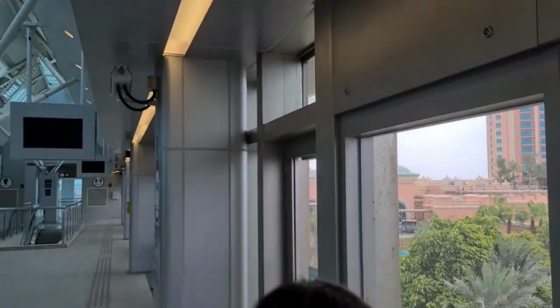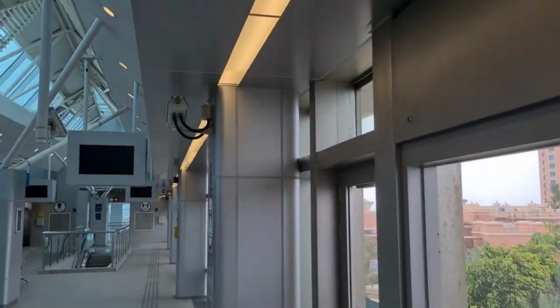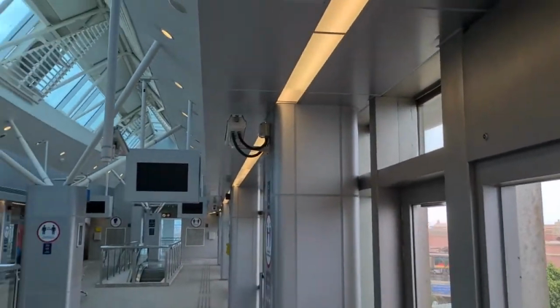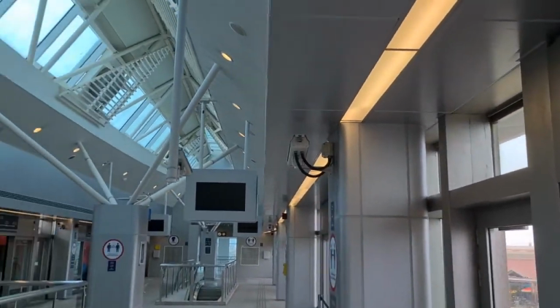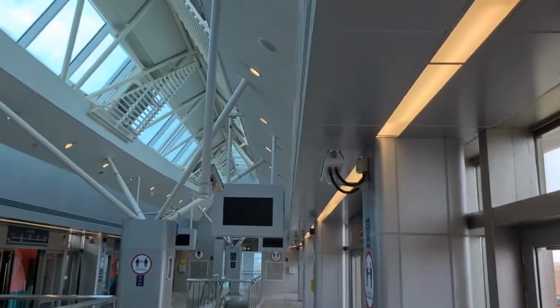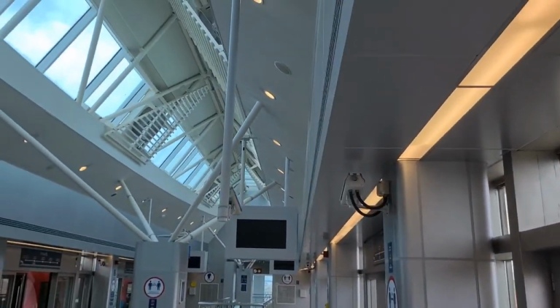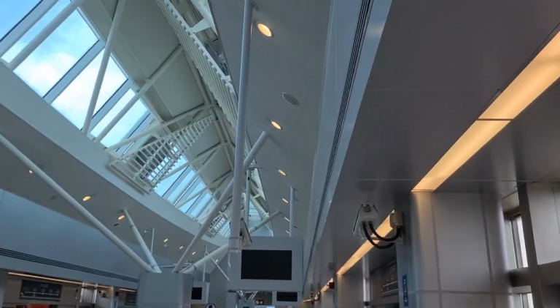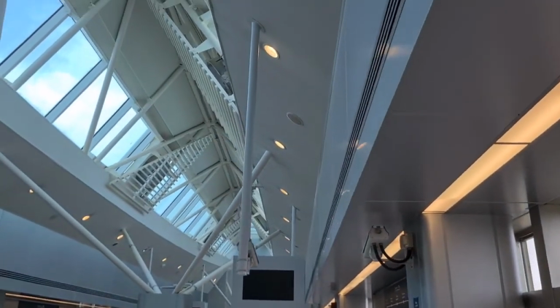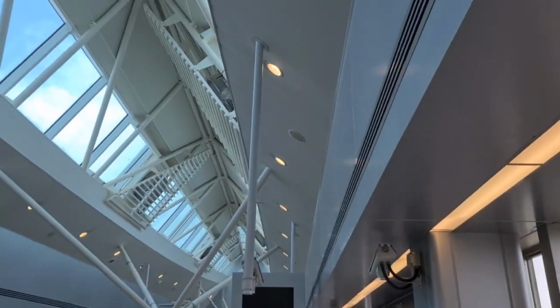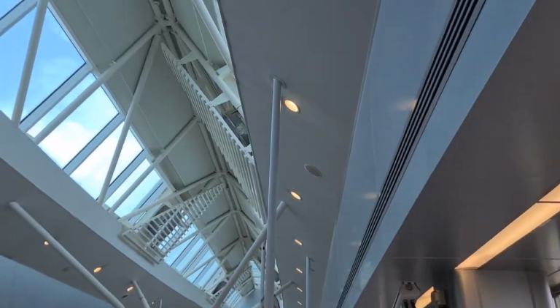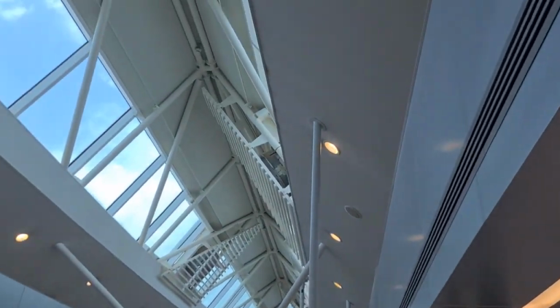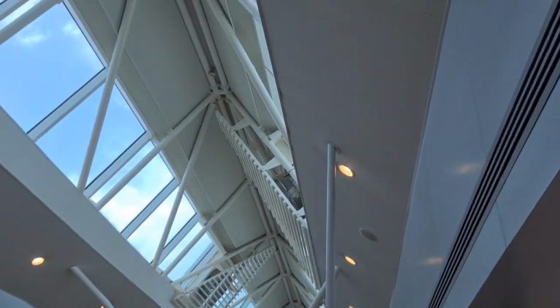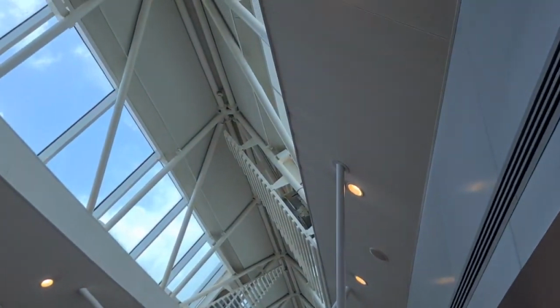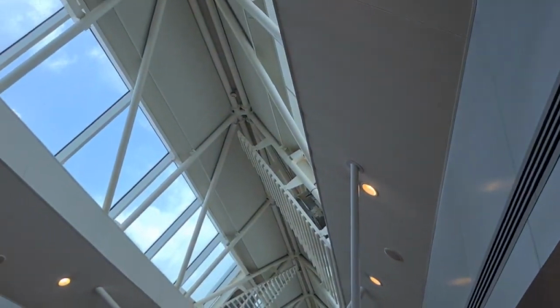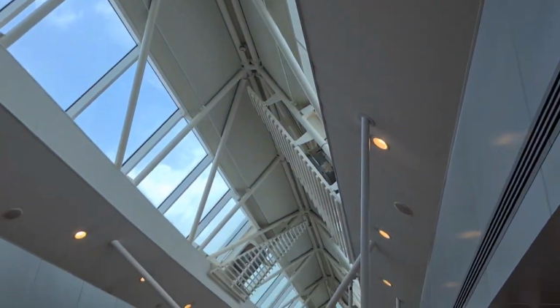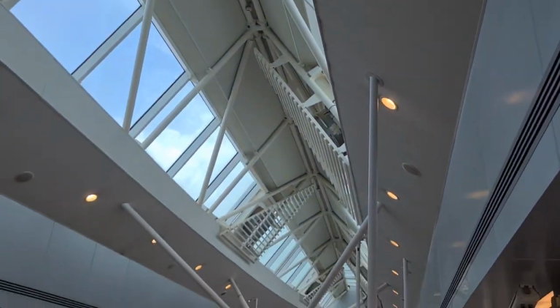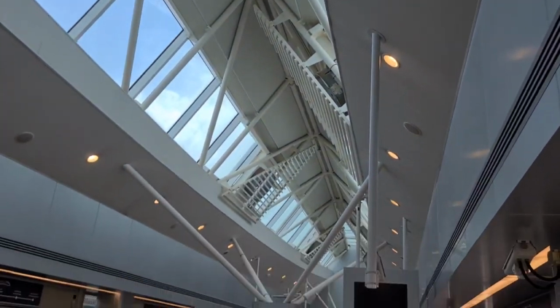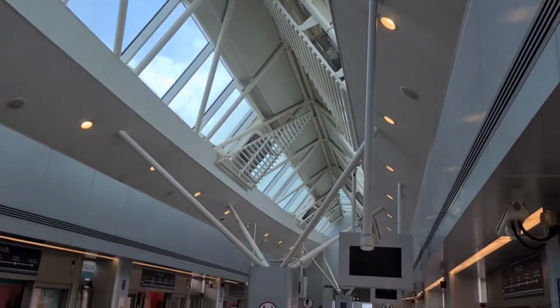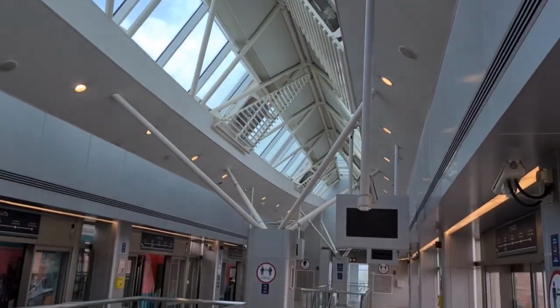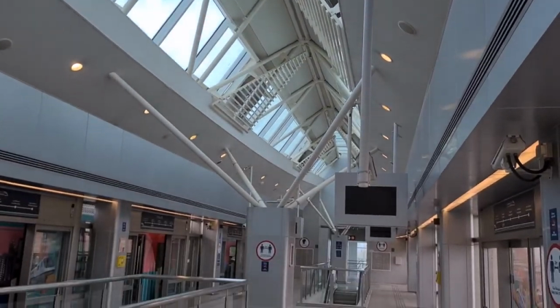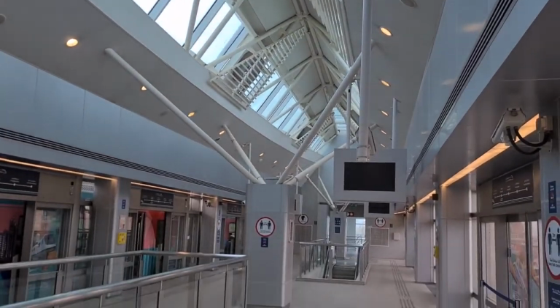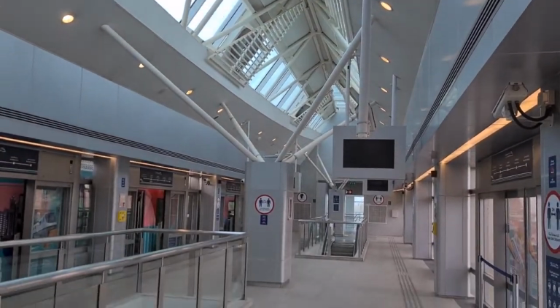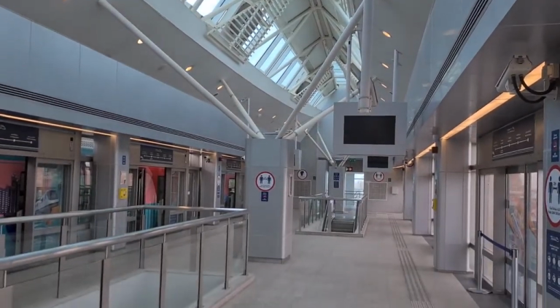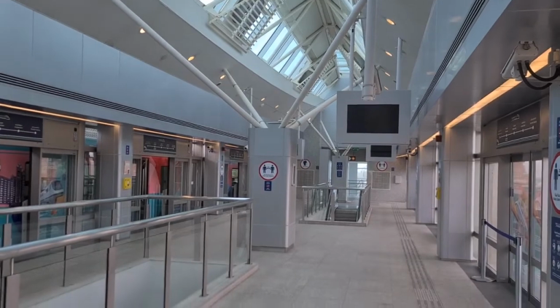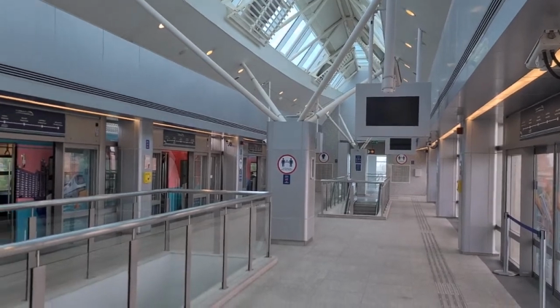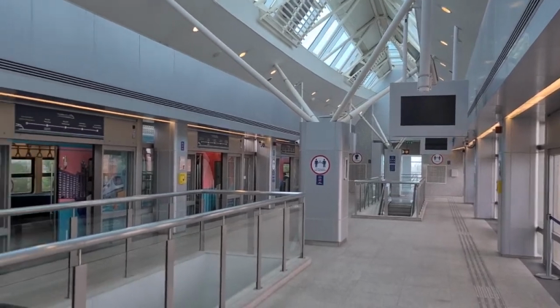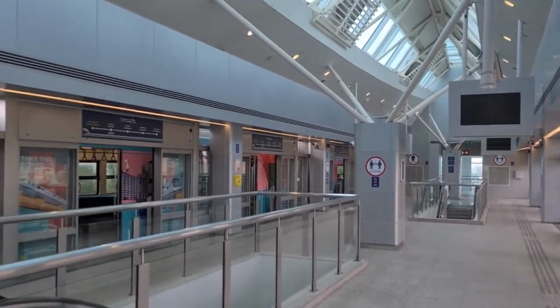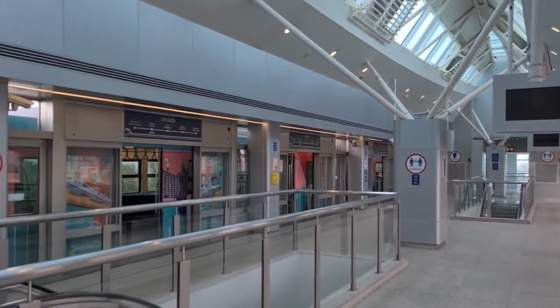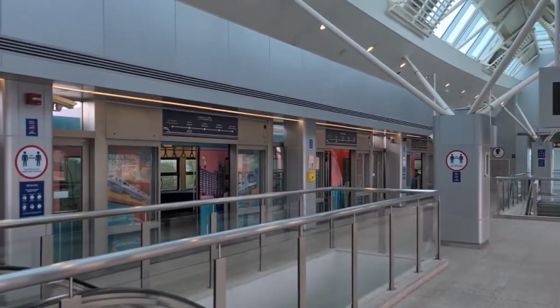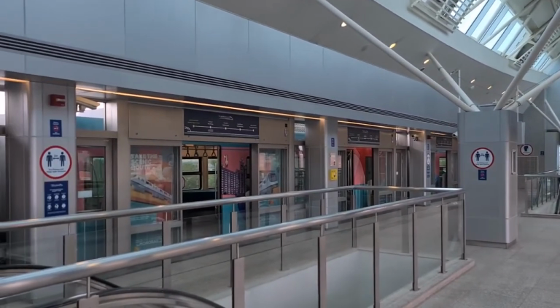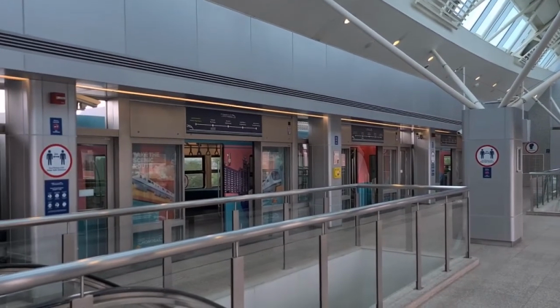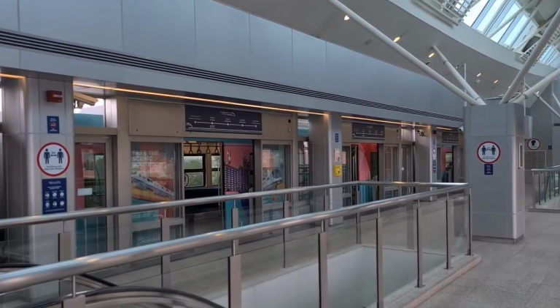So this is the station where we ended up. It's a big station.